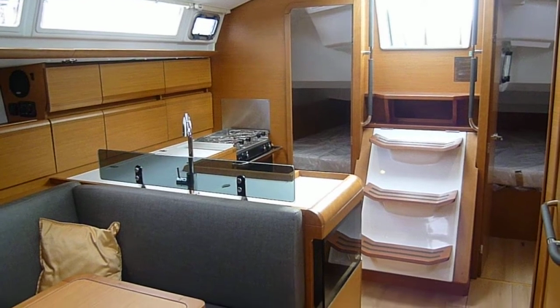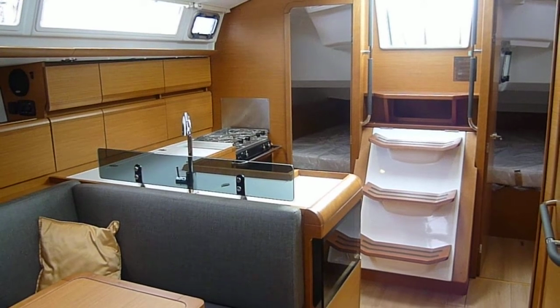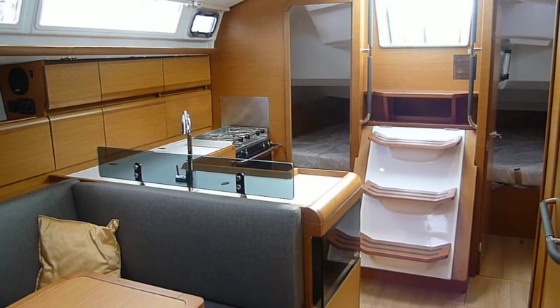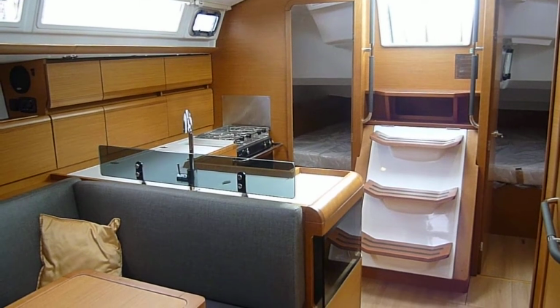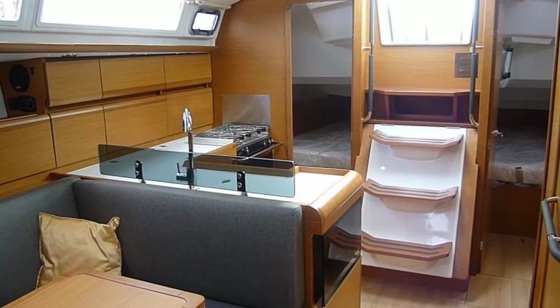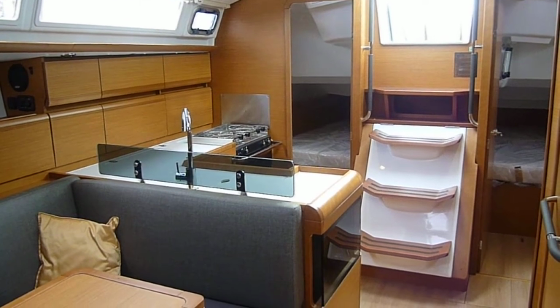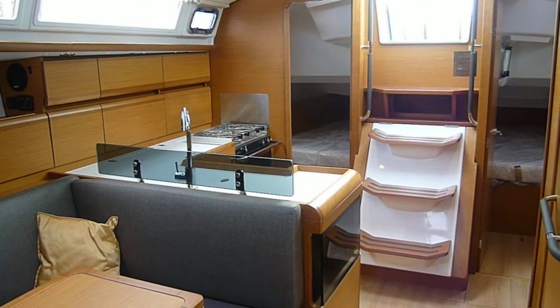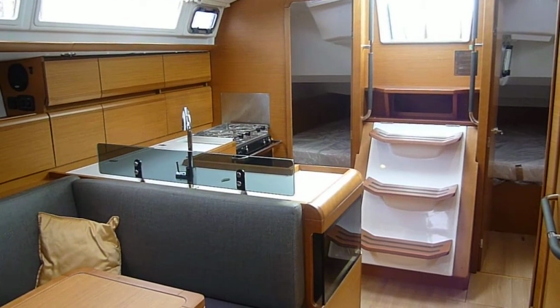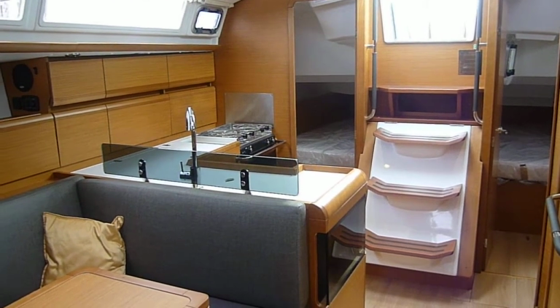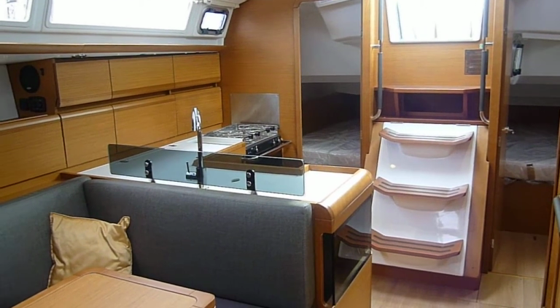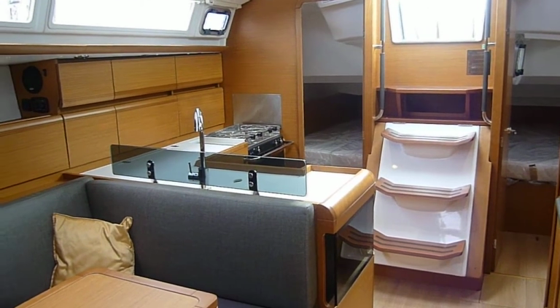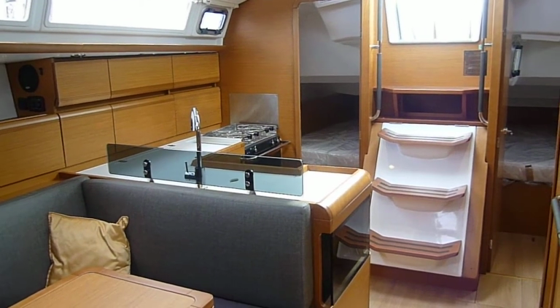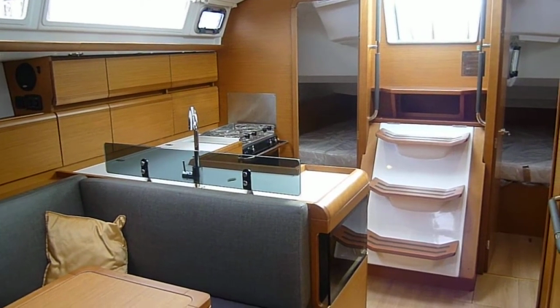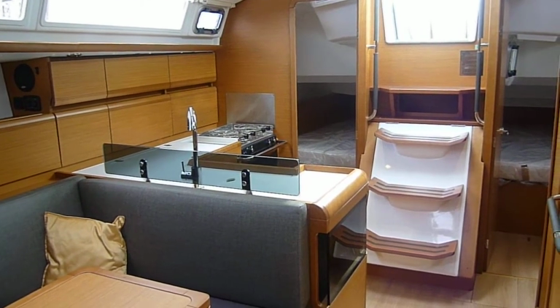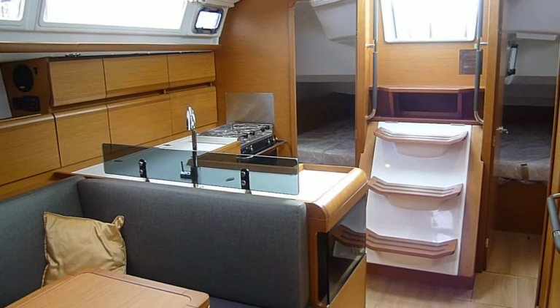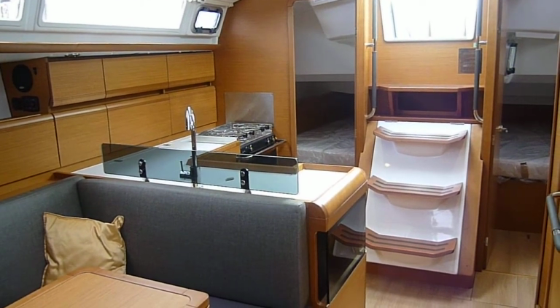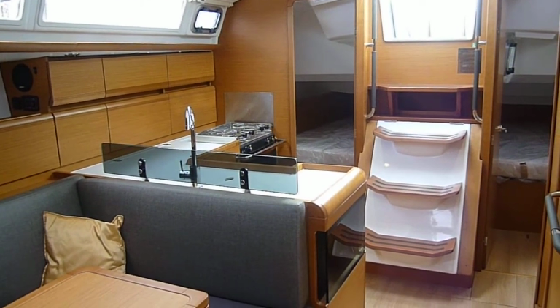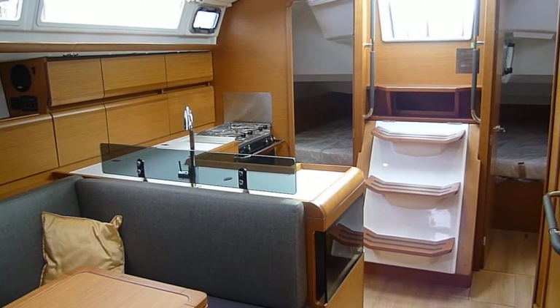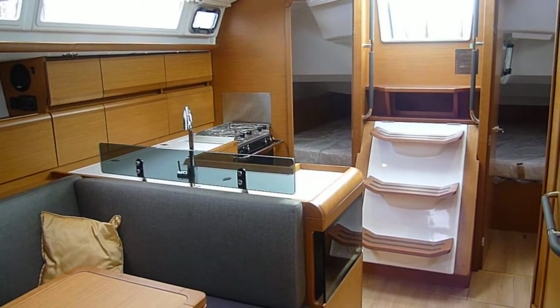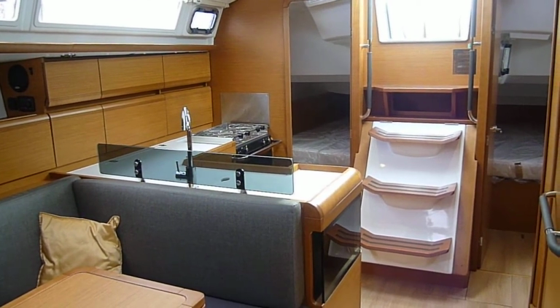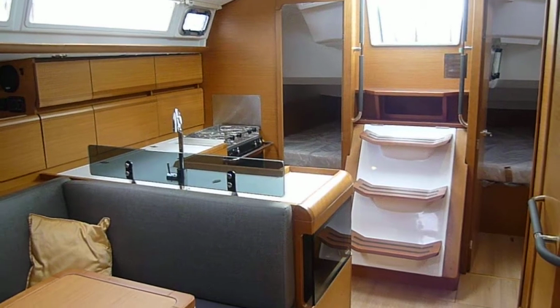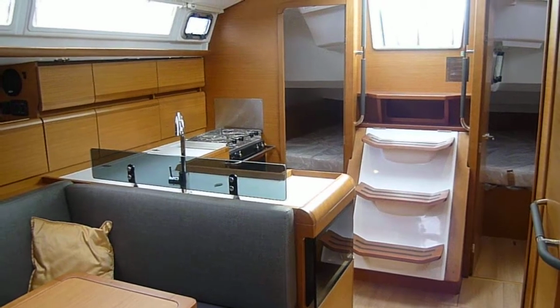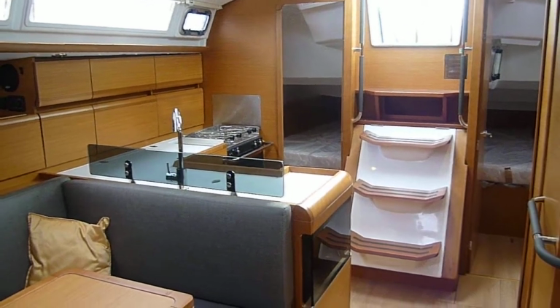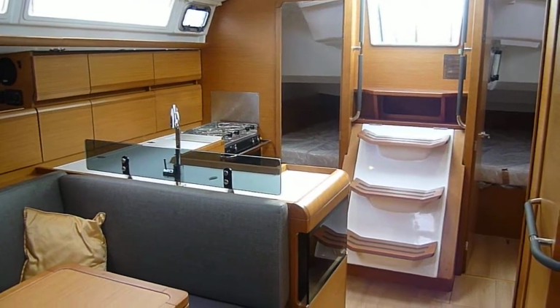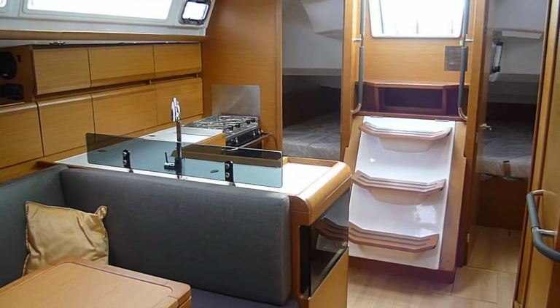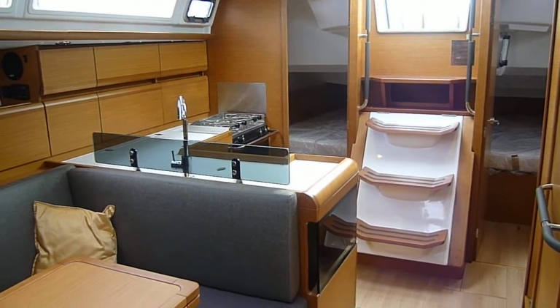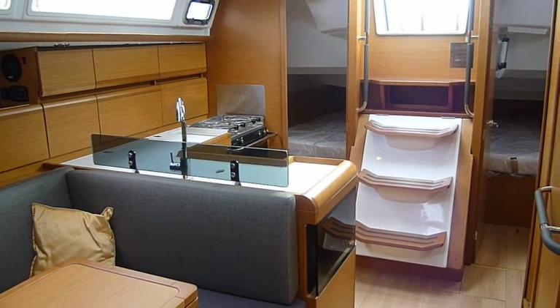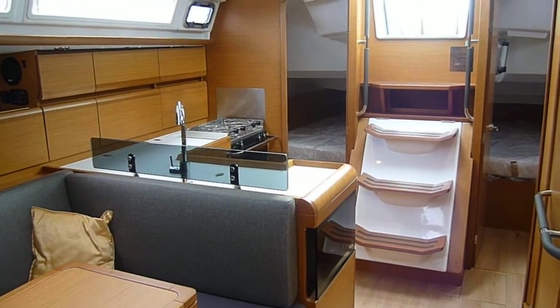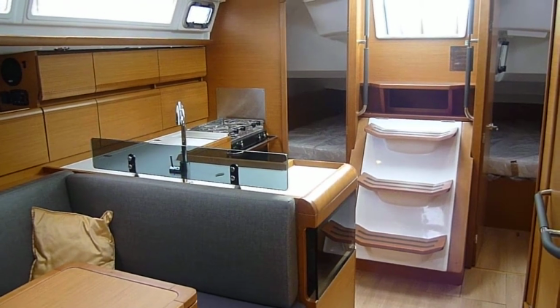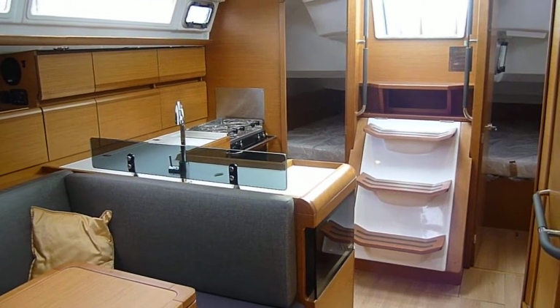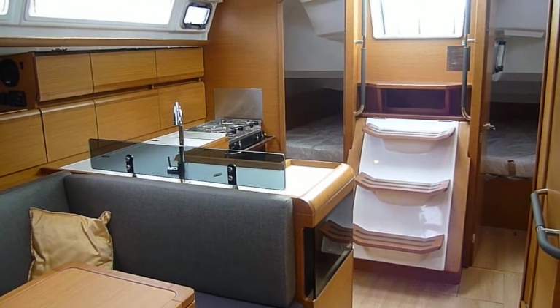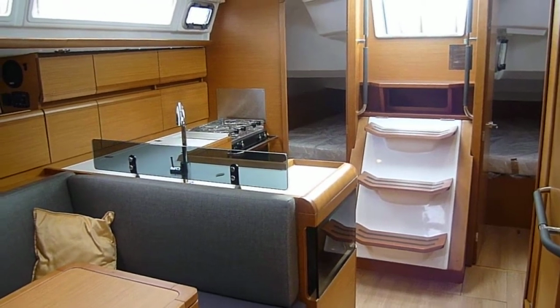This is a Jeanneau Sun Odyssey 409. The boat is a 2012 hull.